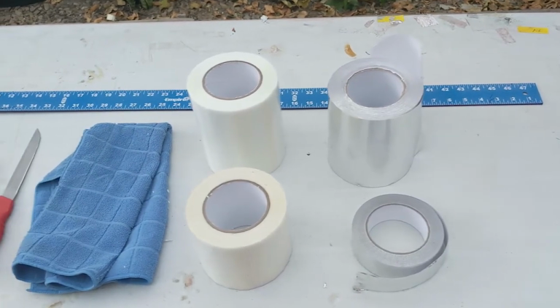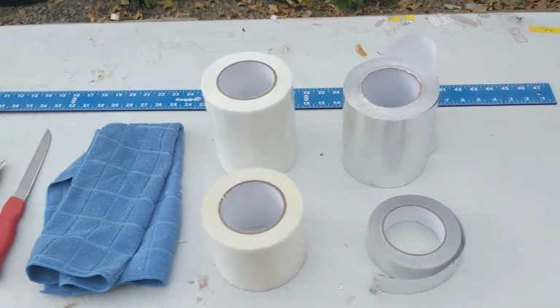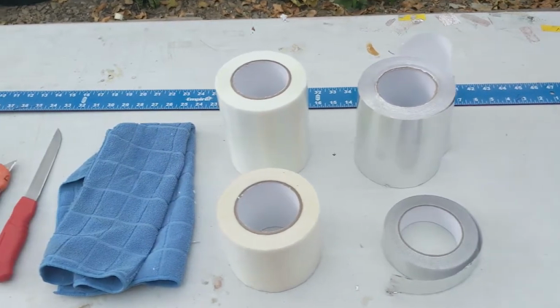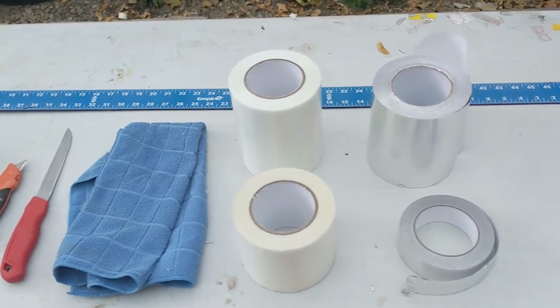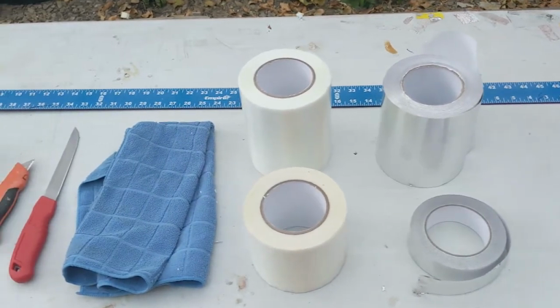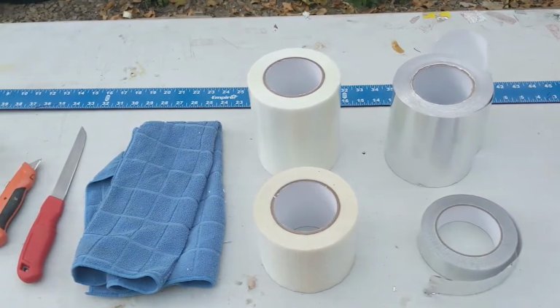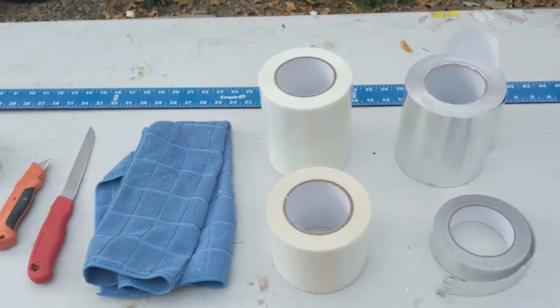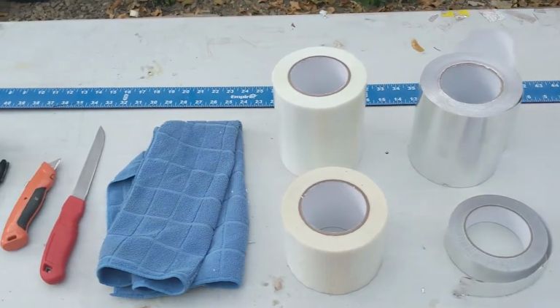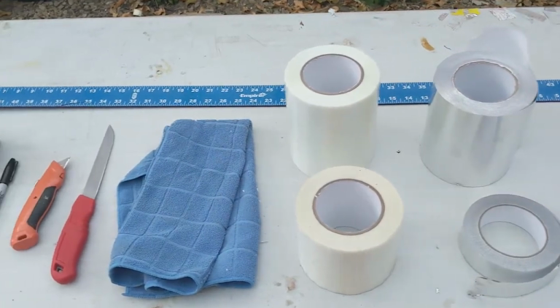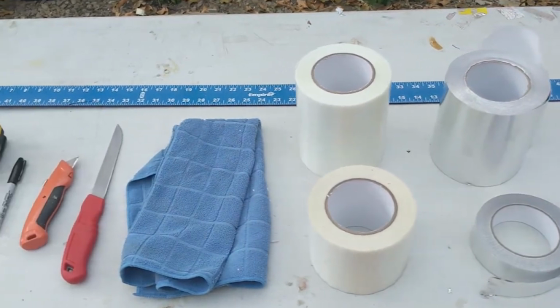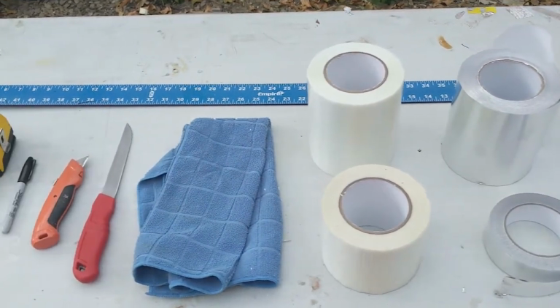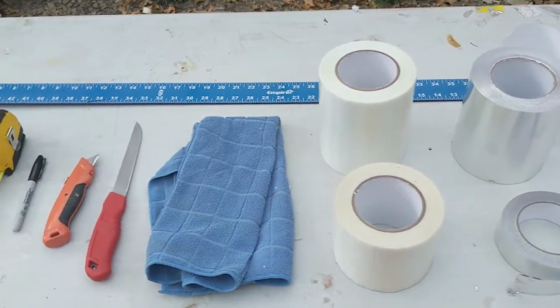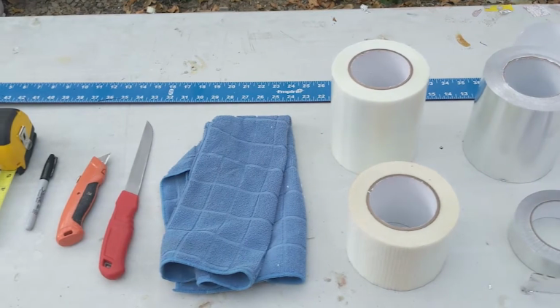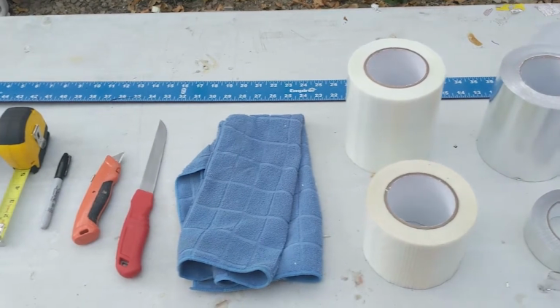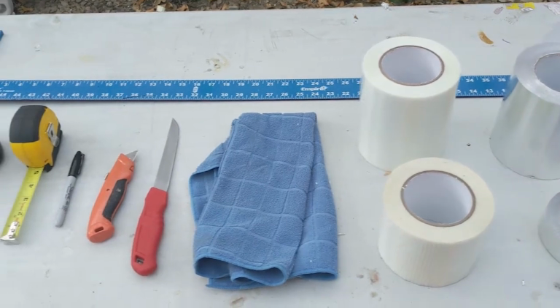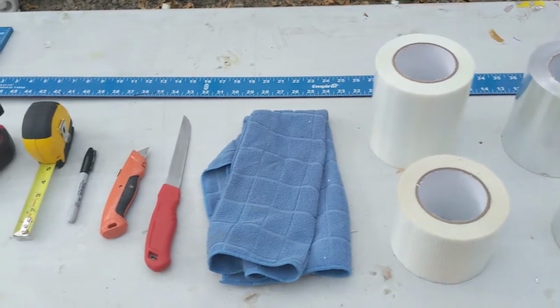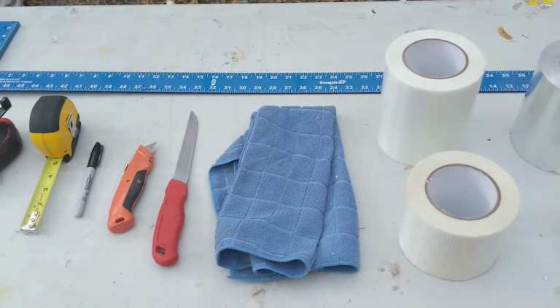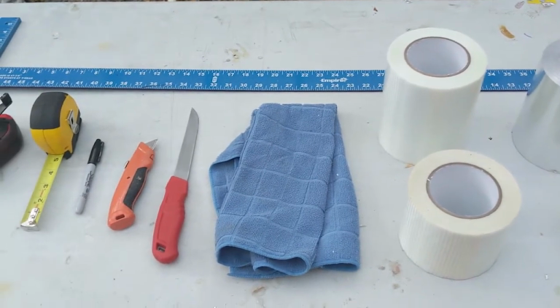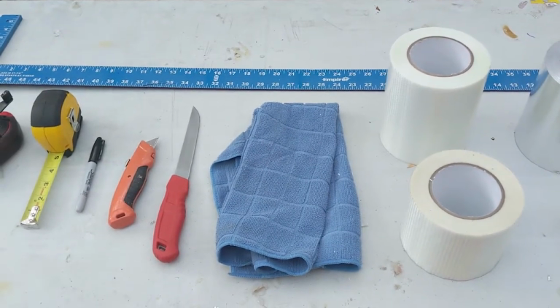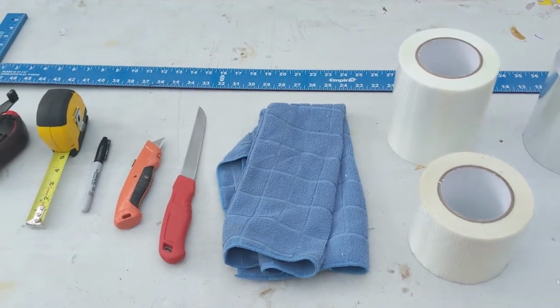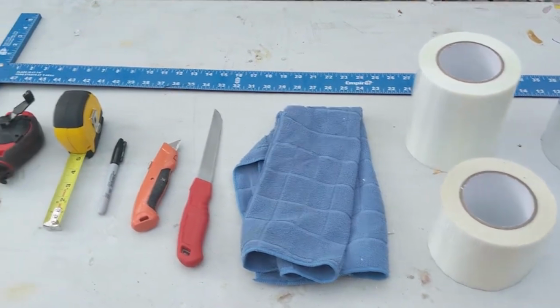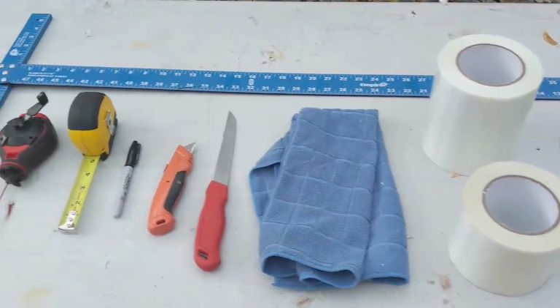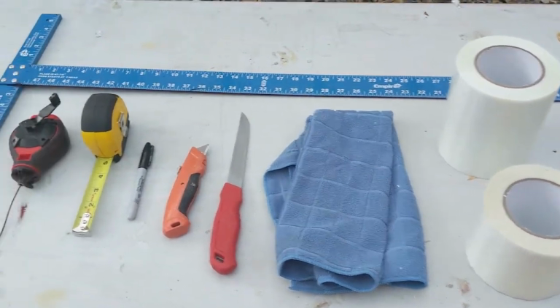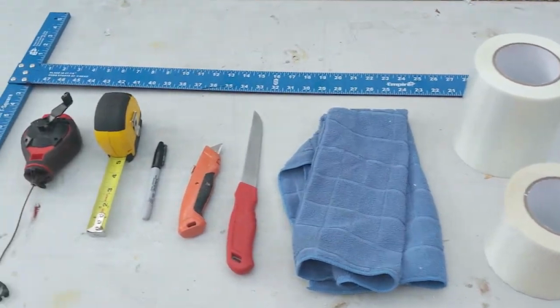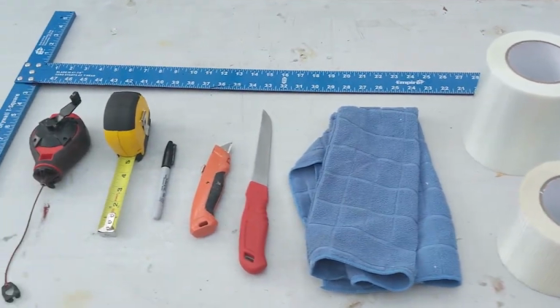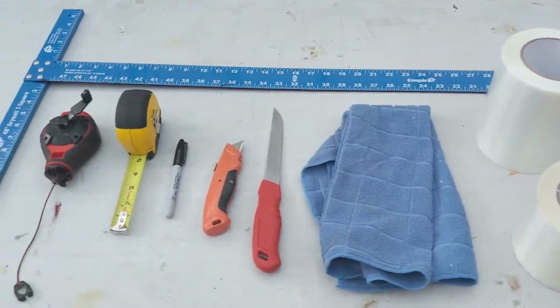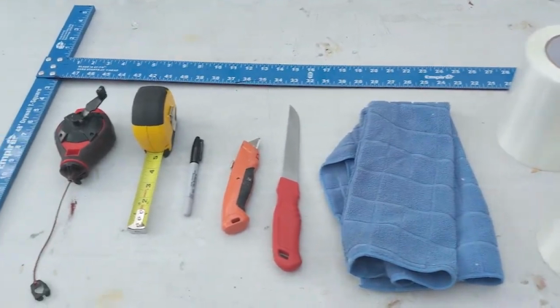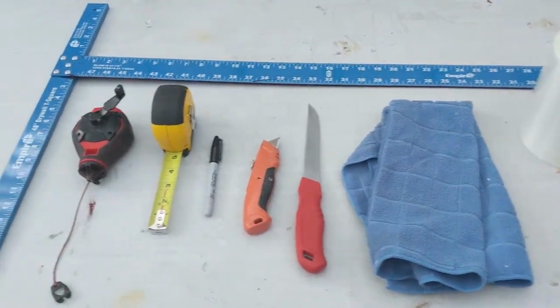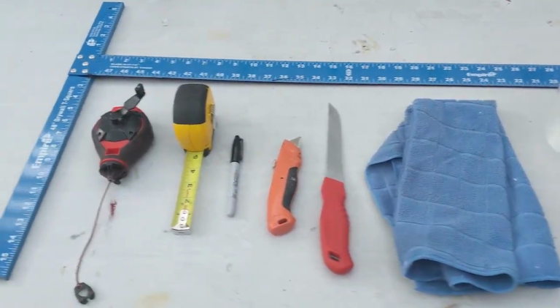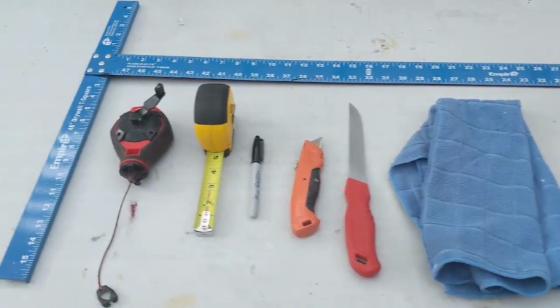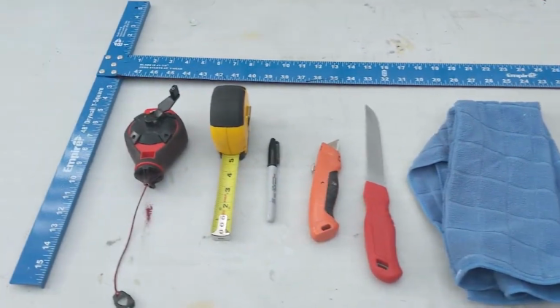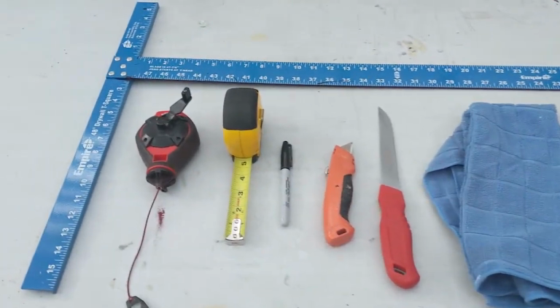Bi-filament tape is used for strength where aluminium tape is used for protection from the sun and rain. You will also want at least two six-foot trestle tables.